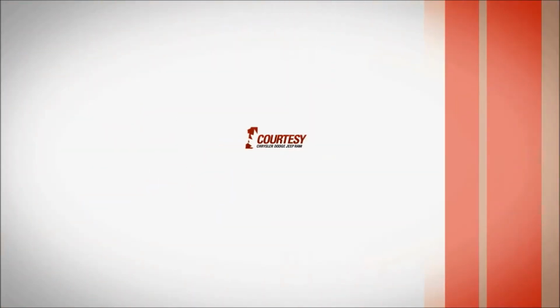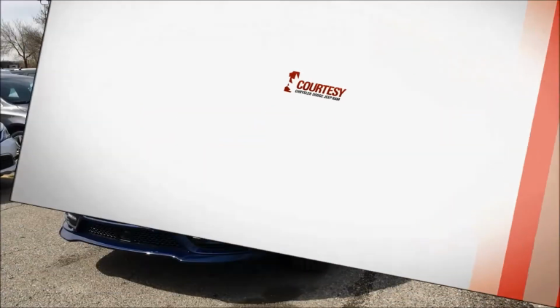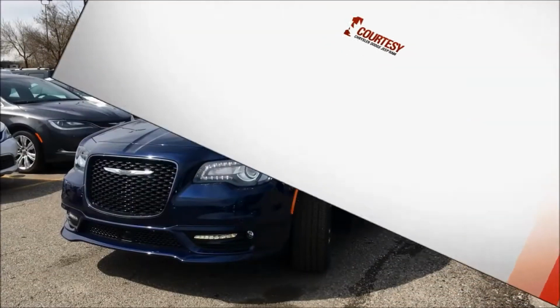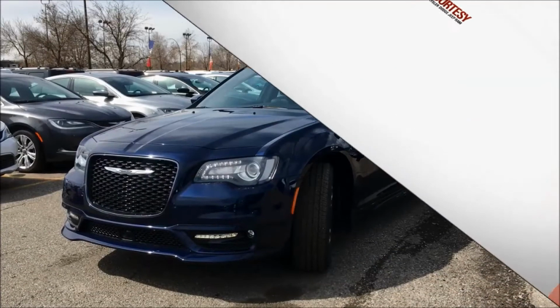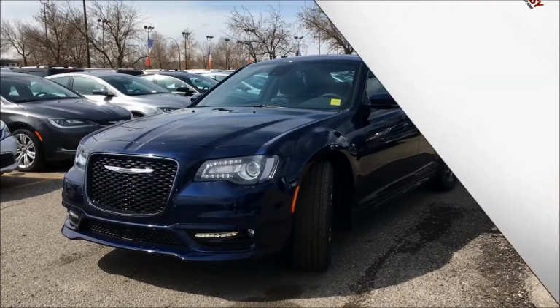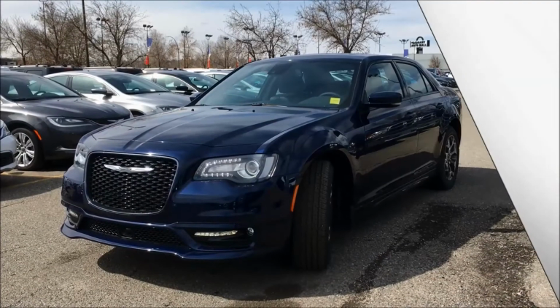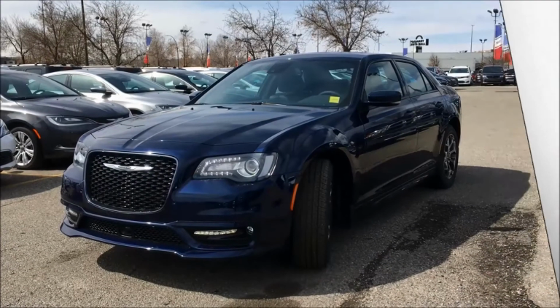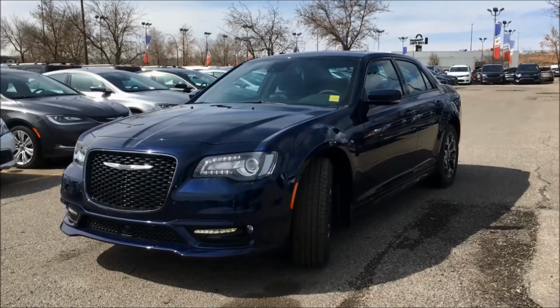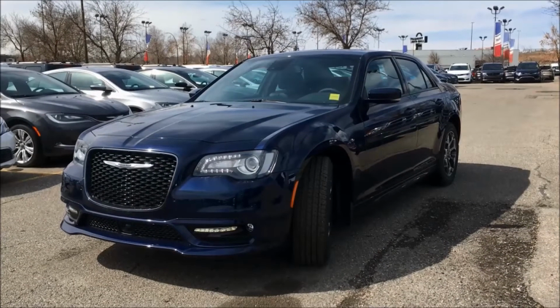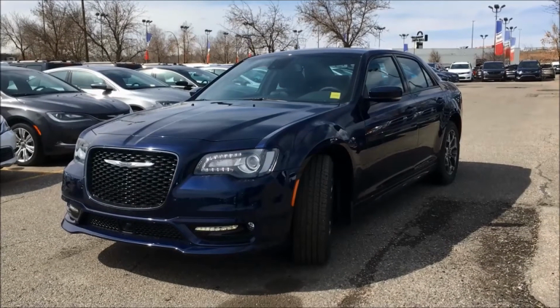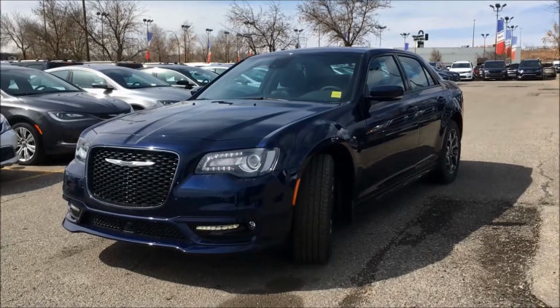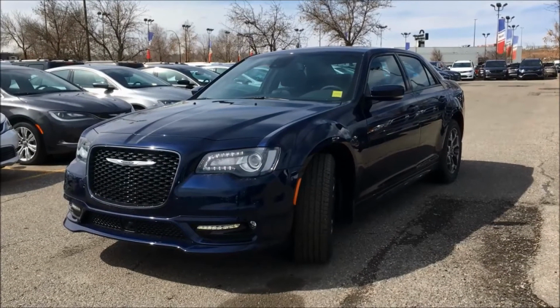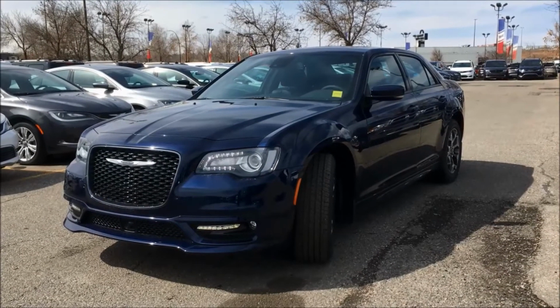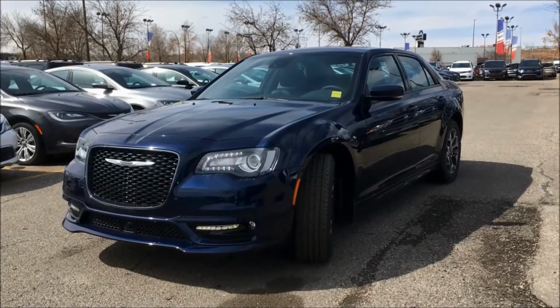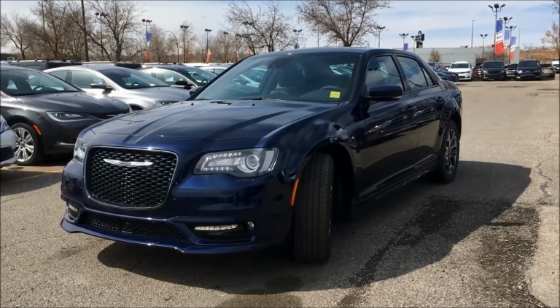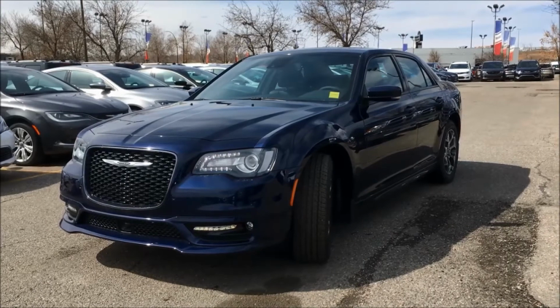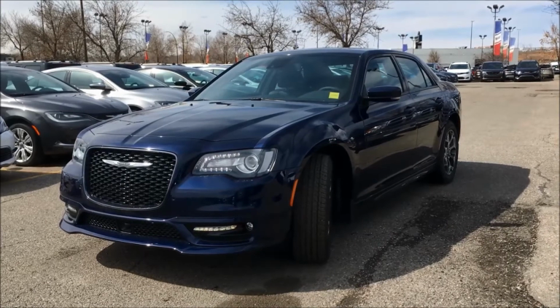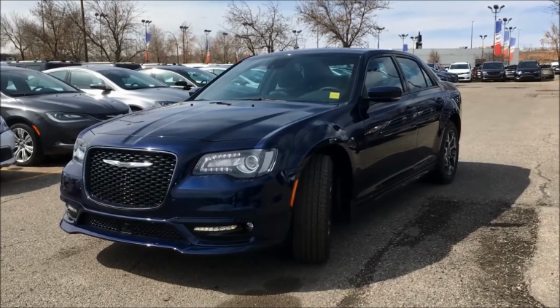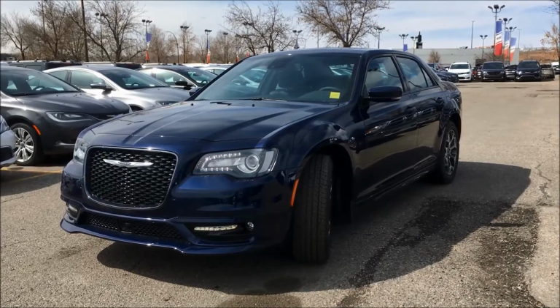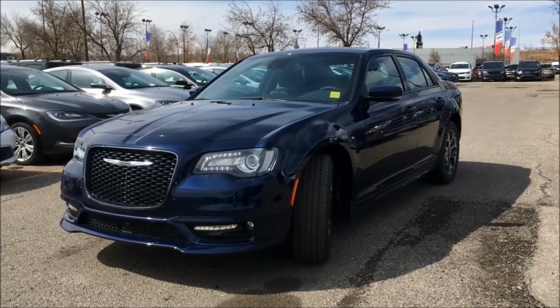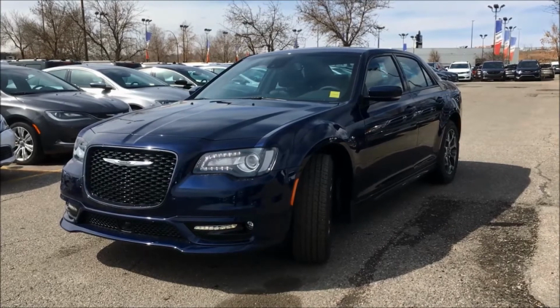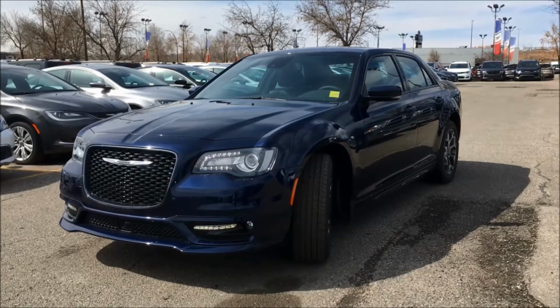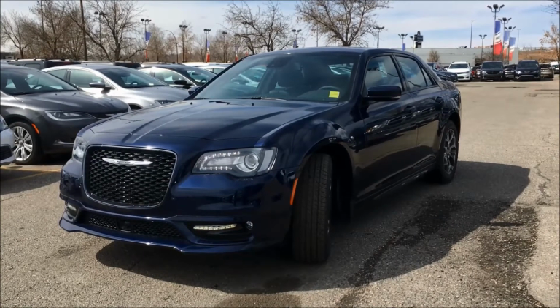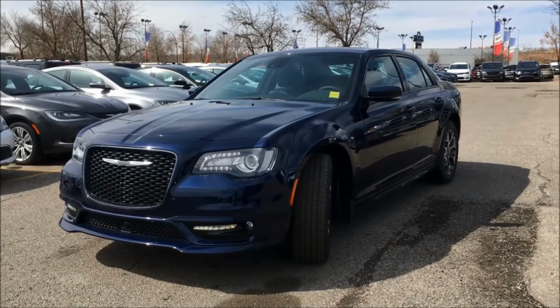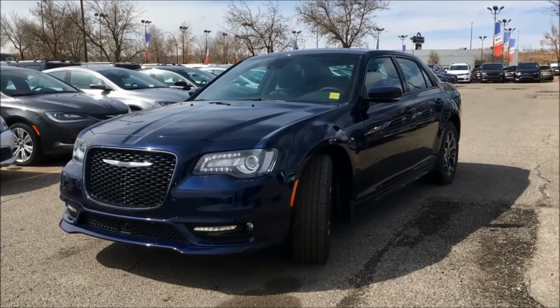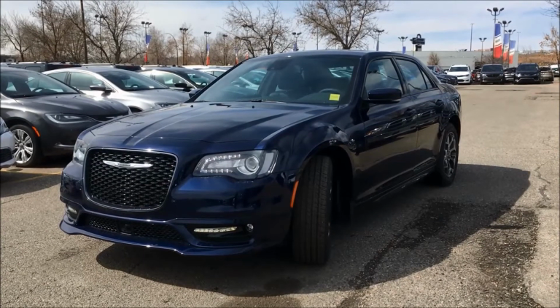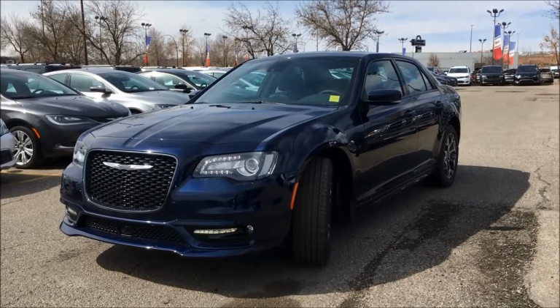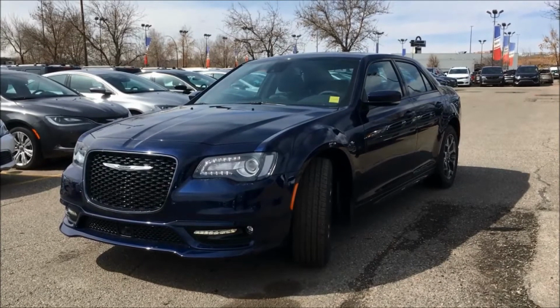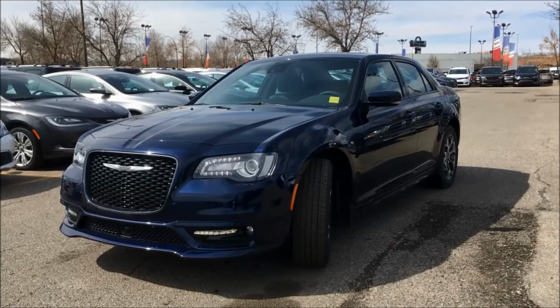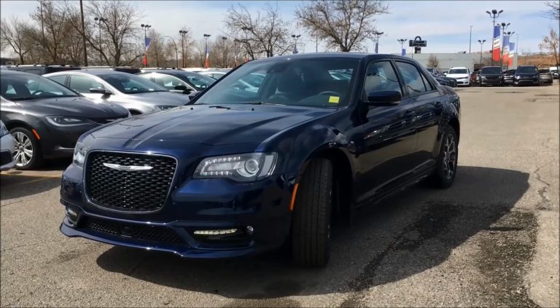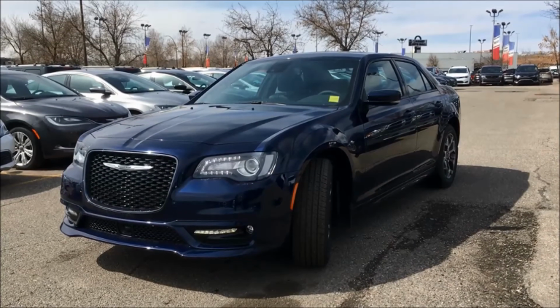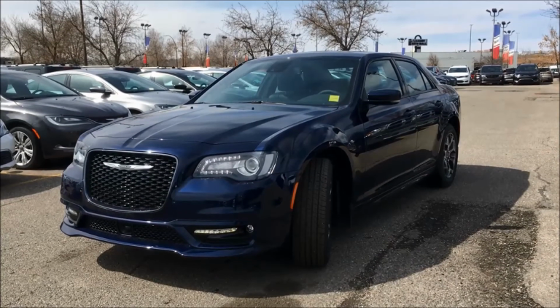Hey guys, it's Kim coming at you from Courtesy Chrysler. Today I want to show you the 2017 Chrysler 300S.